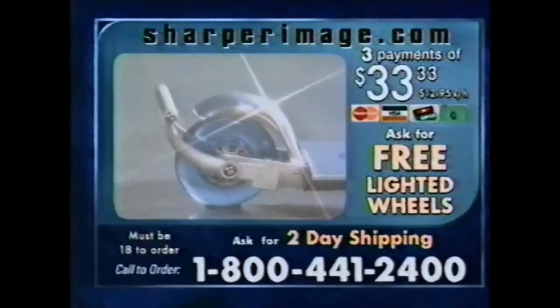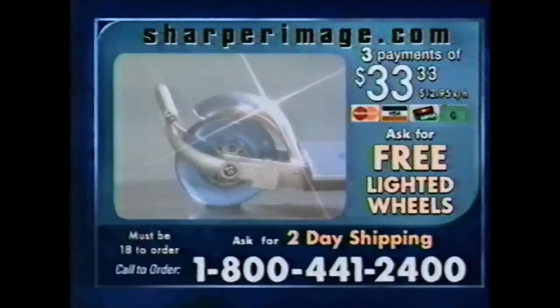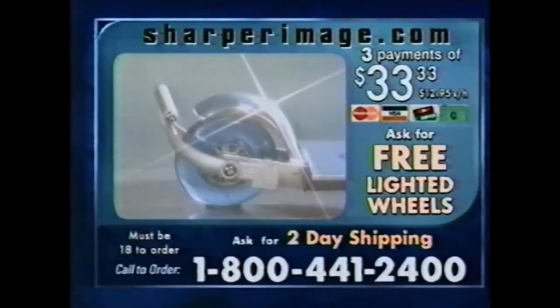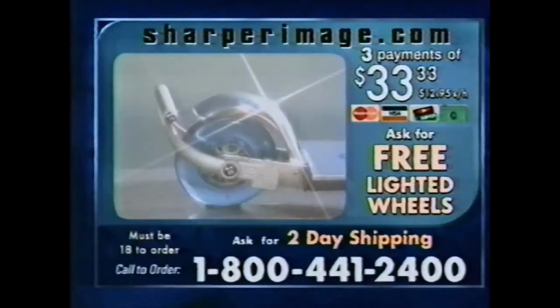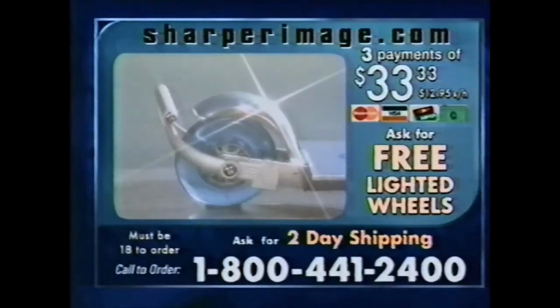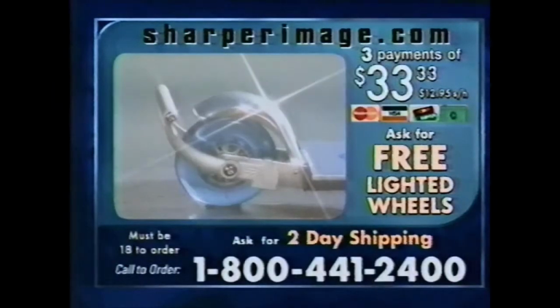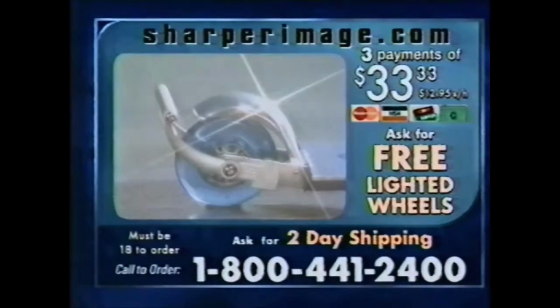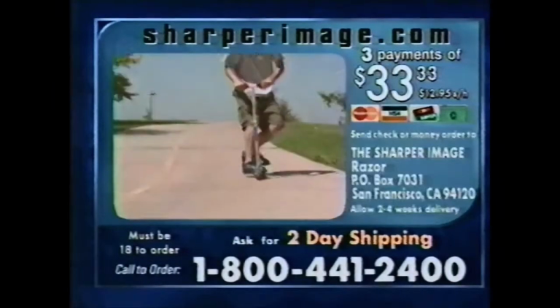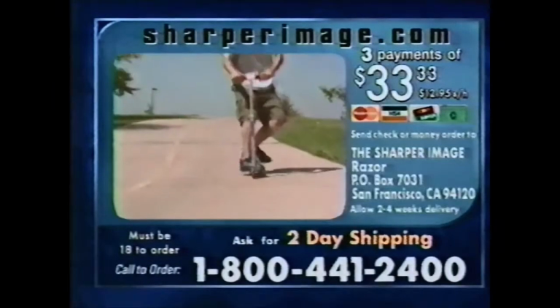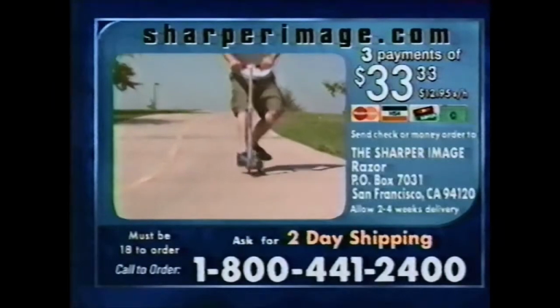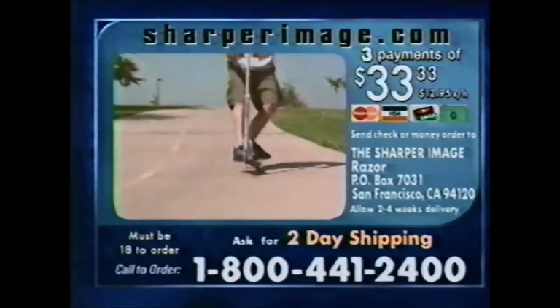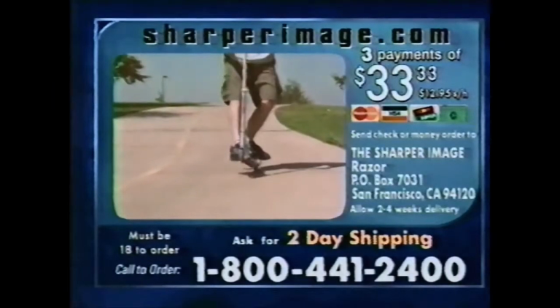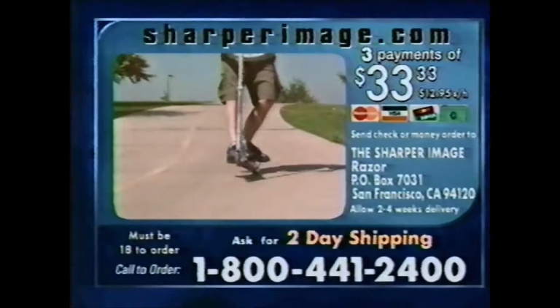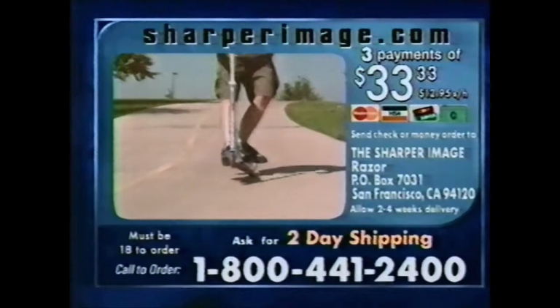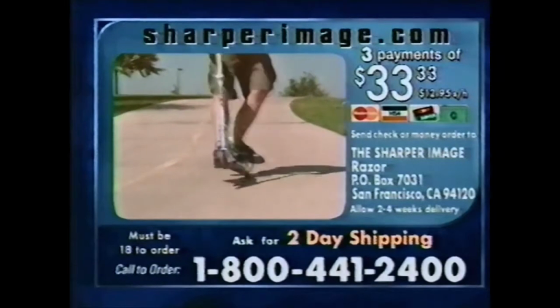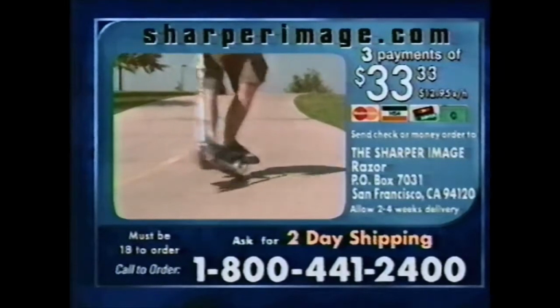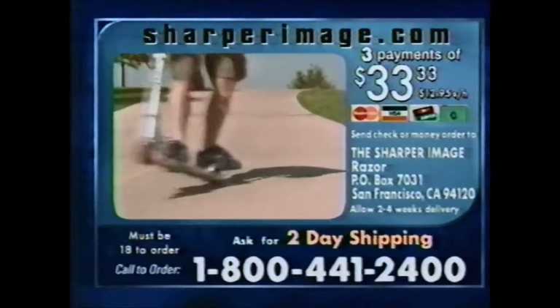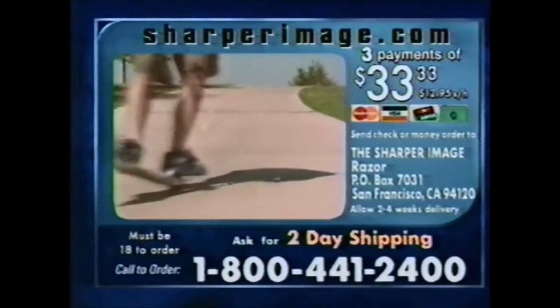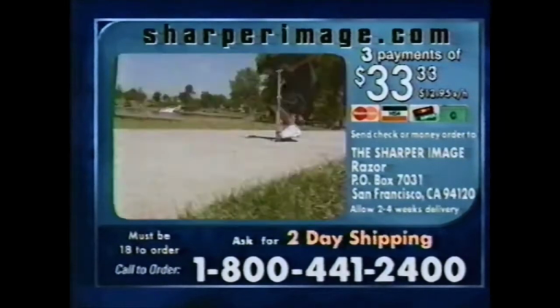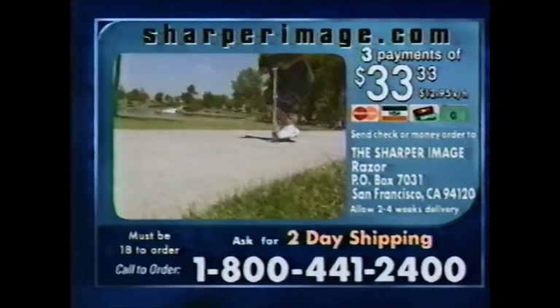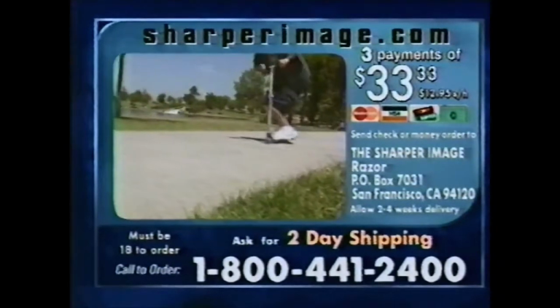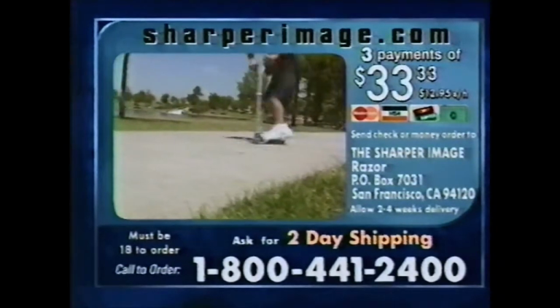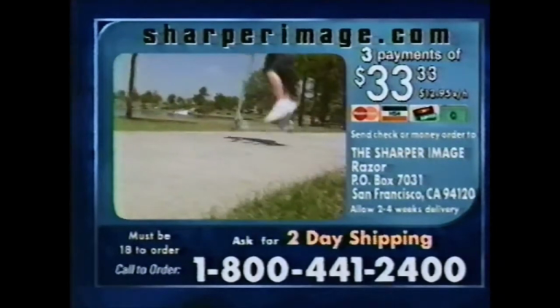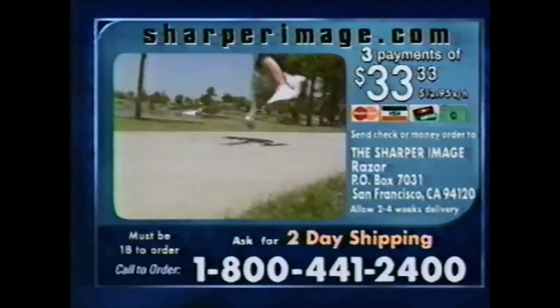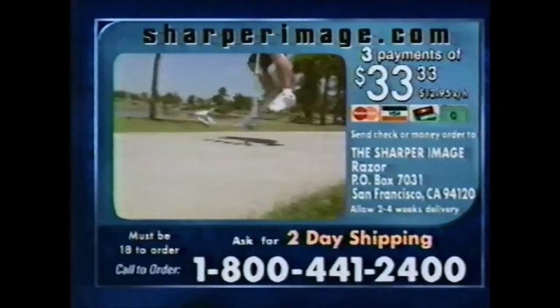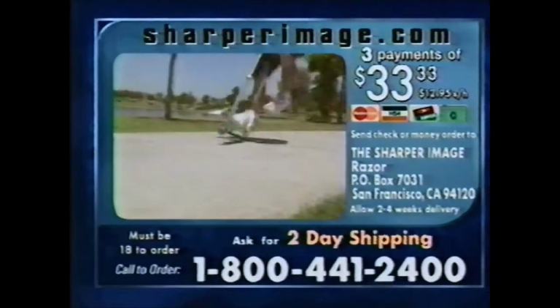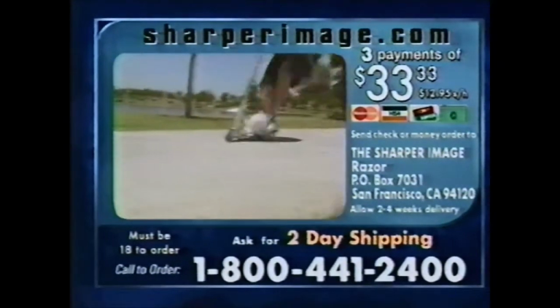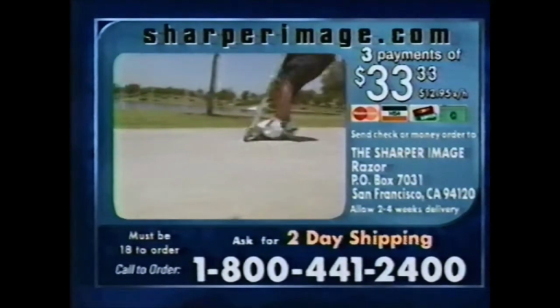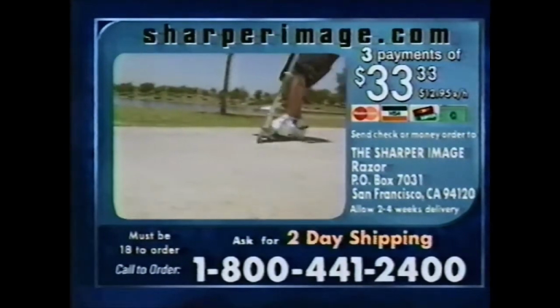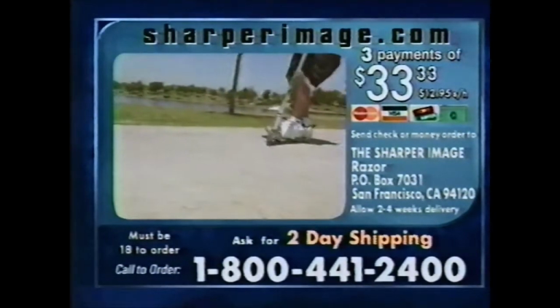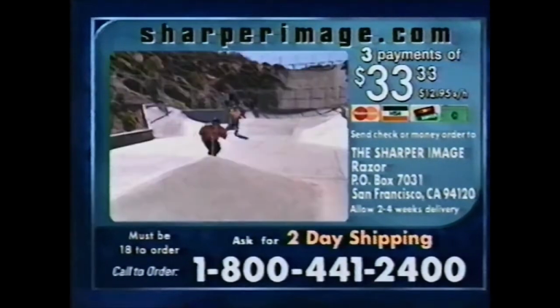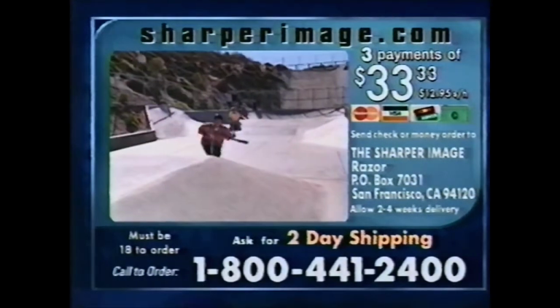Be sure to ask about our free lighted wheels and two-day shipping. Call 1-800-441-2400.